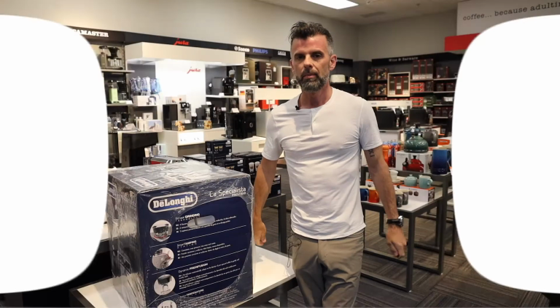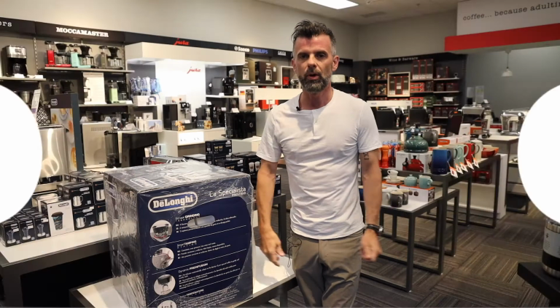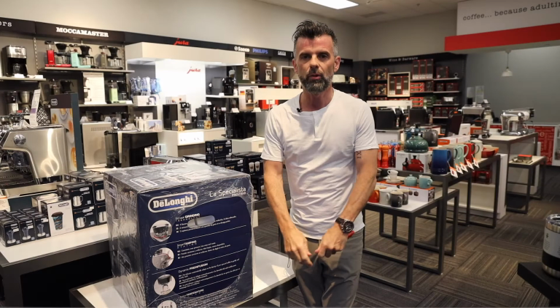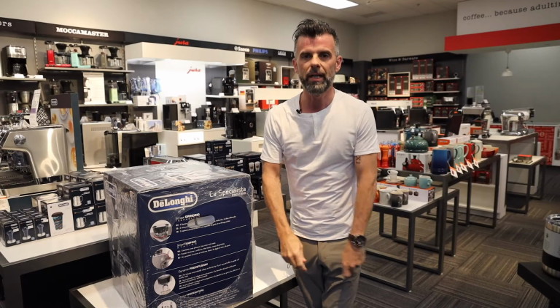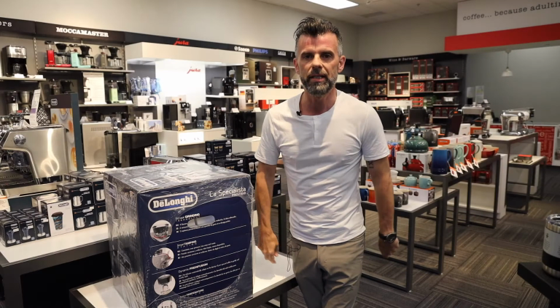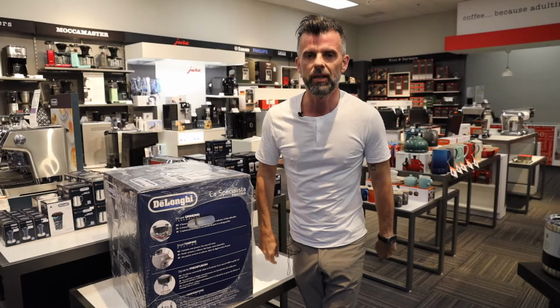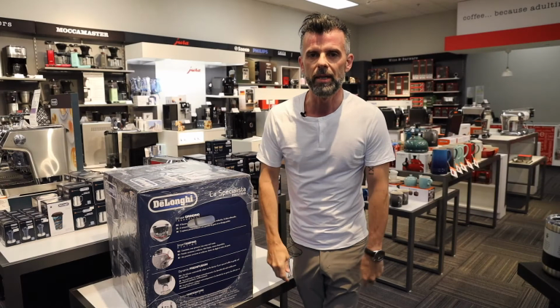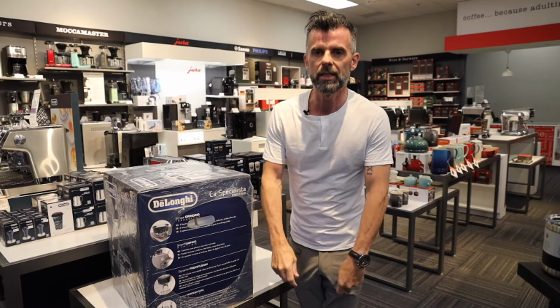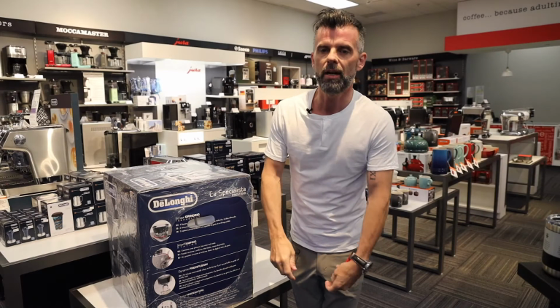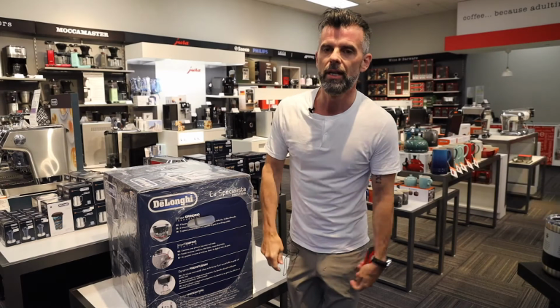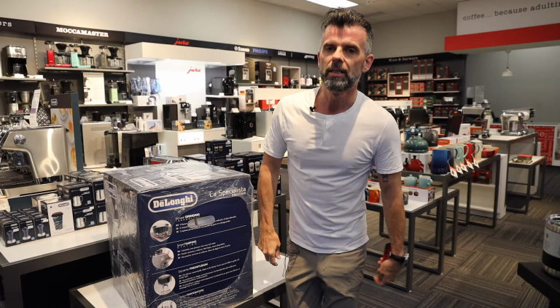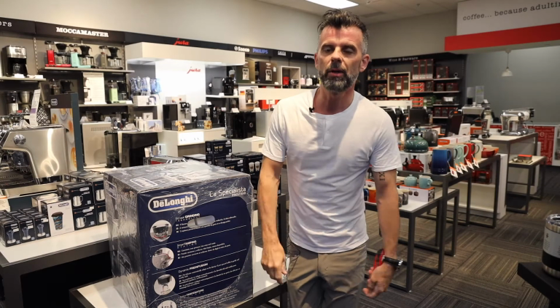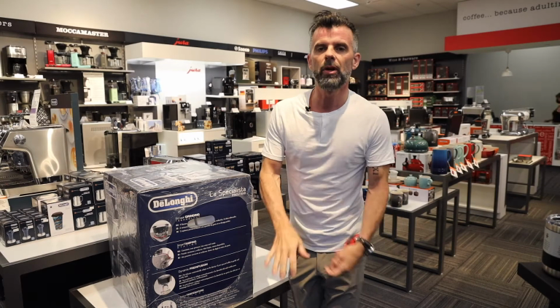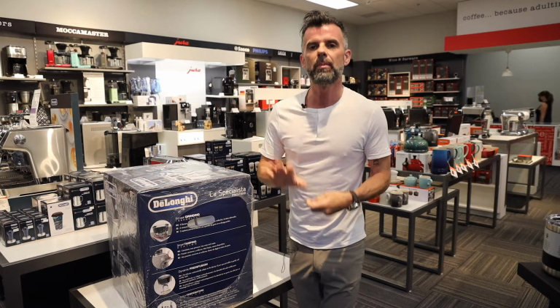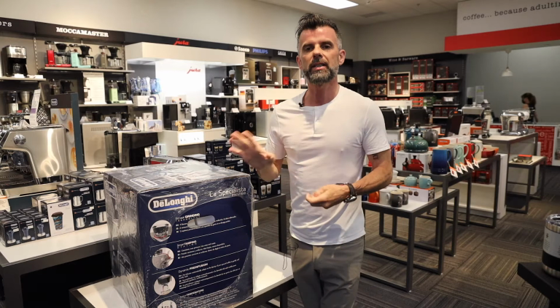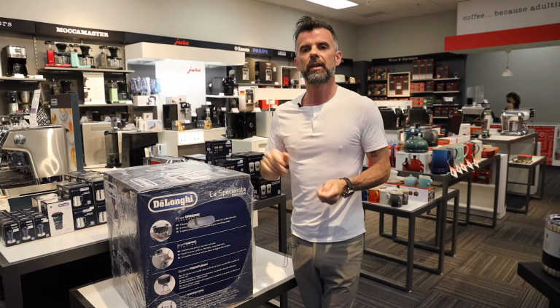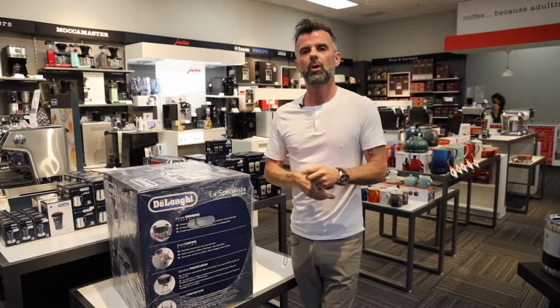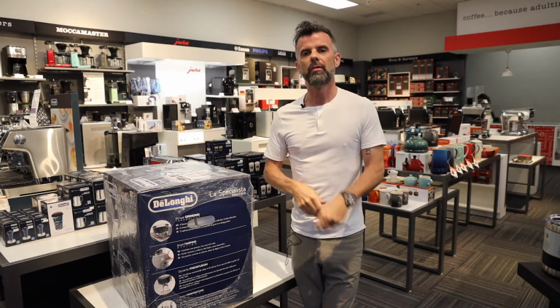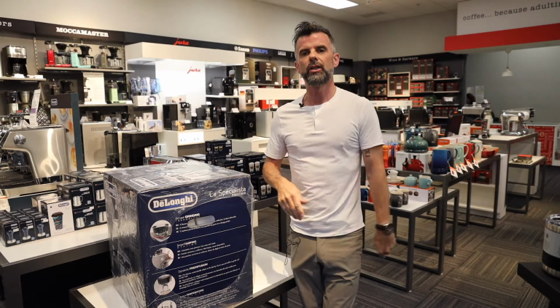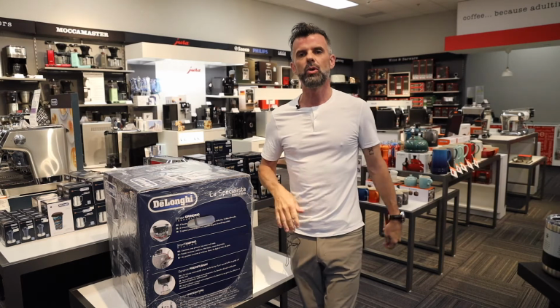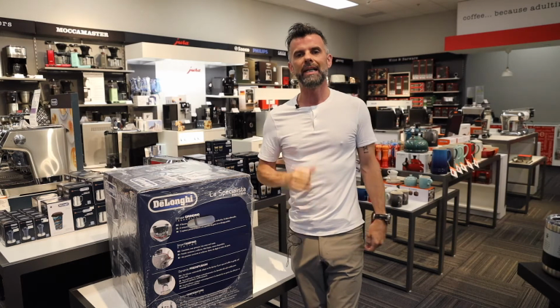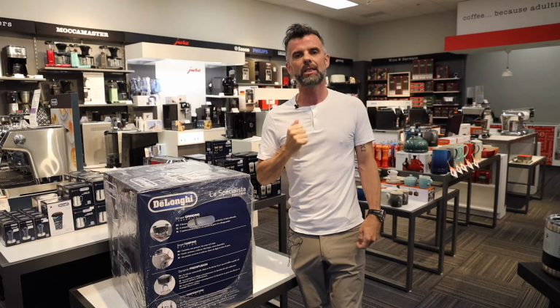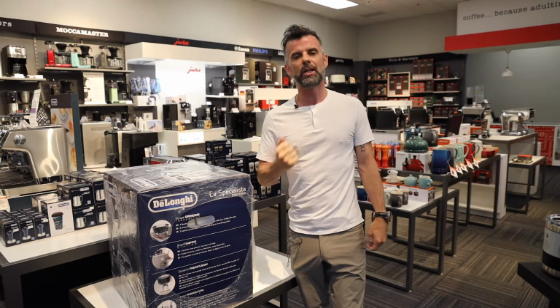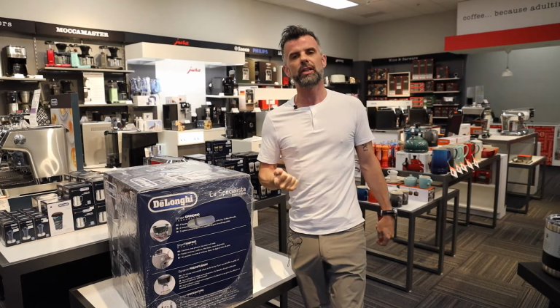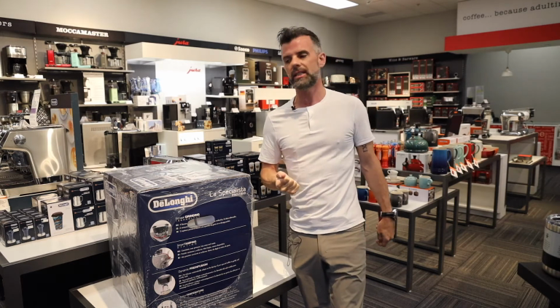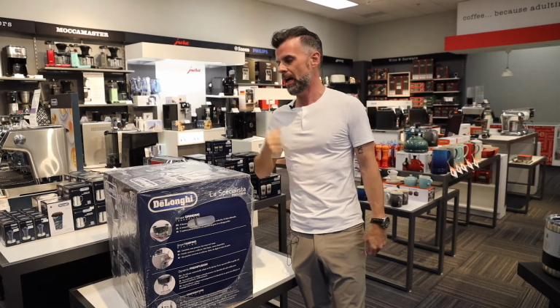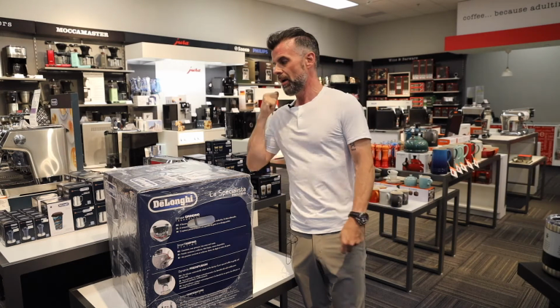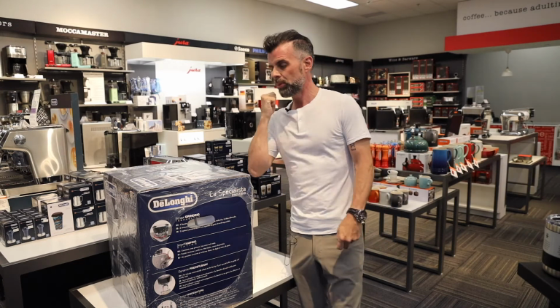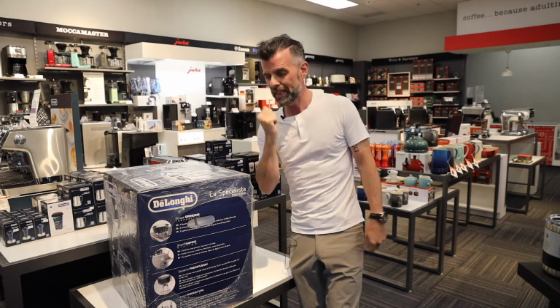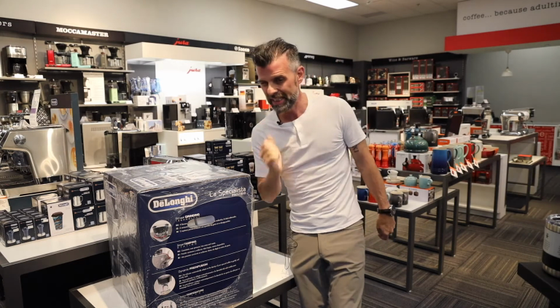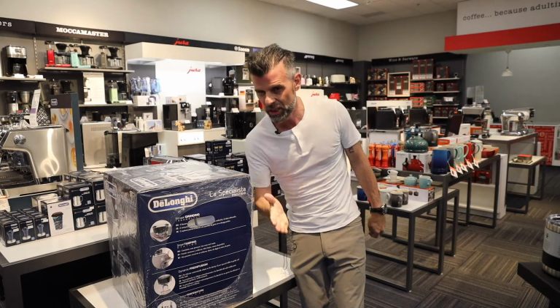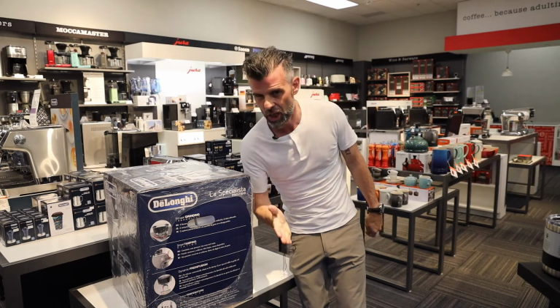Morning everyone, it's Neil here from ECS Coffee. Today we're going to do an unboxing video of the new La Specialista Prestigio.